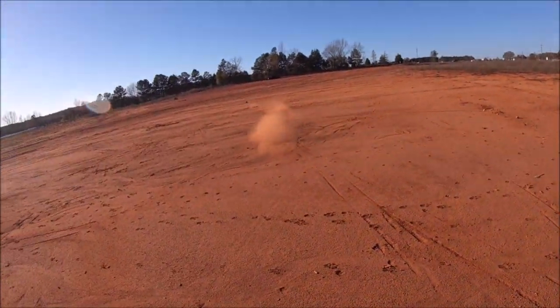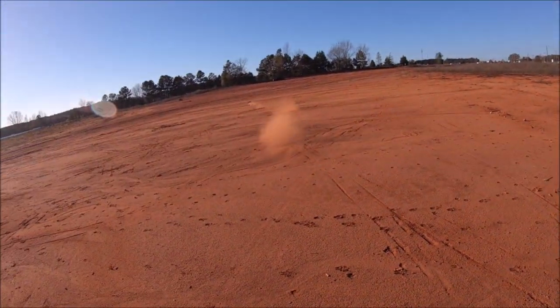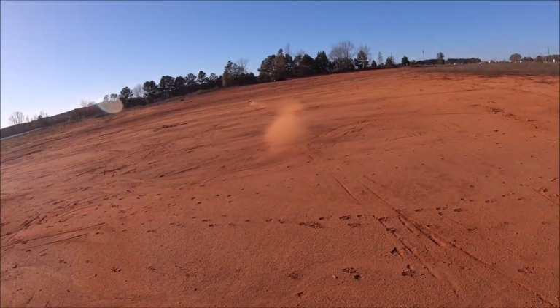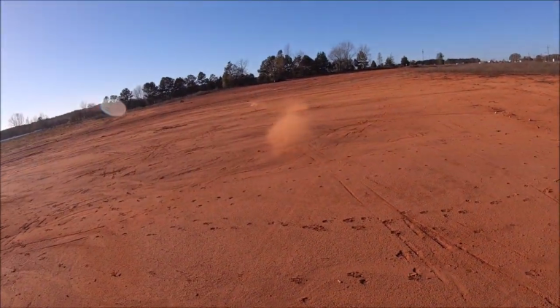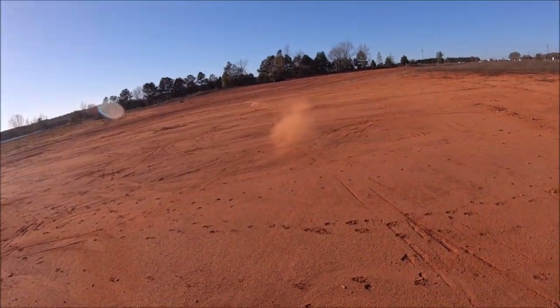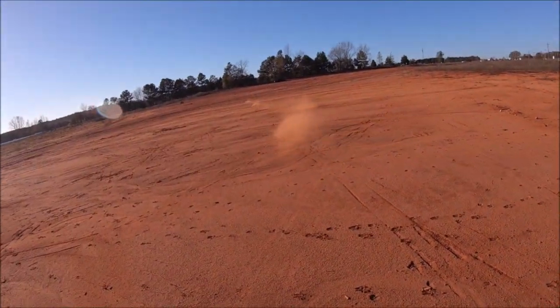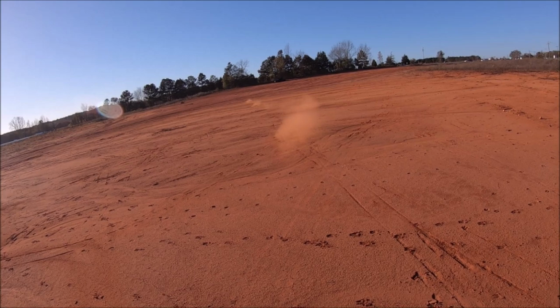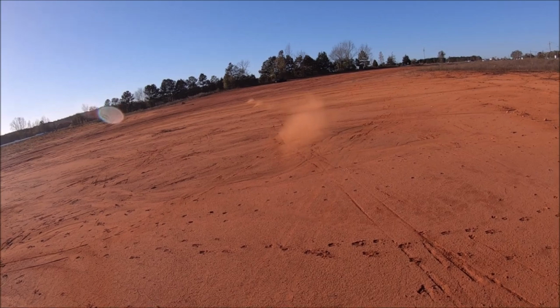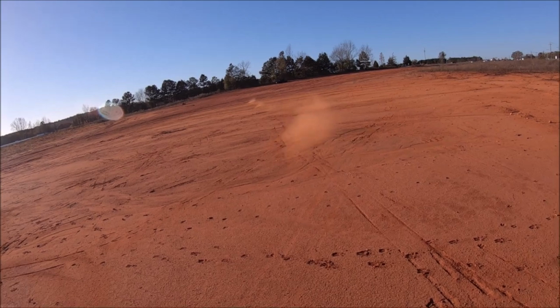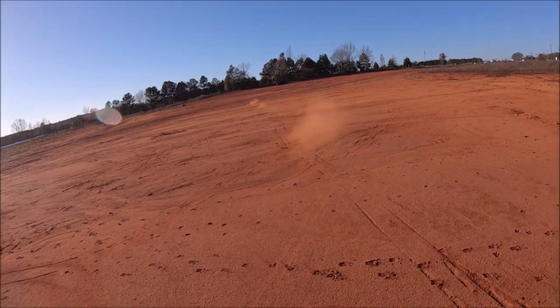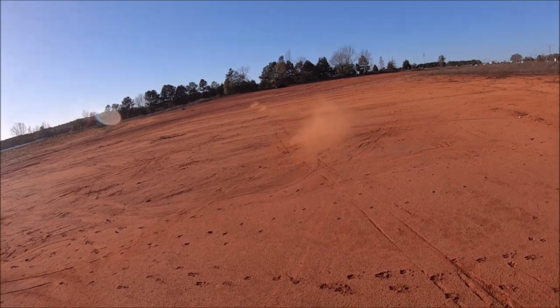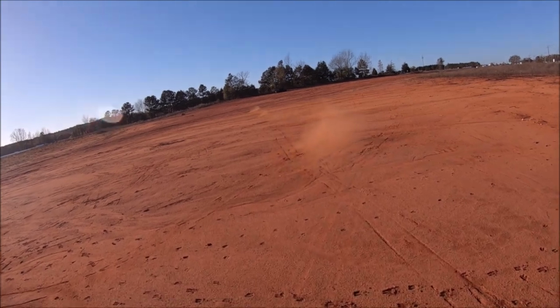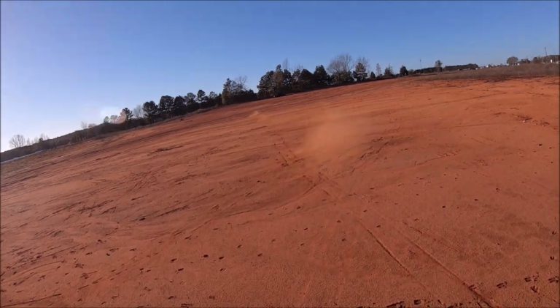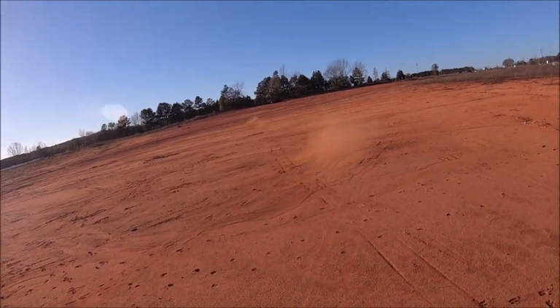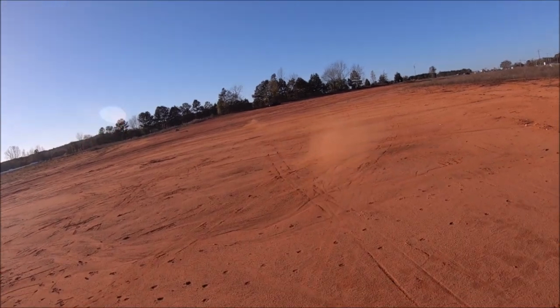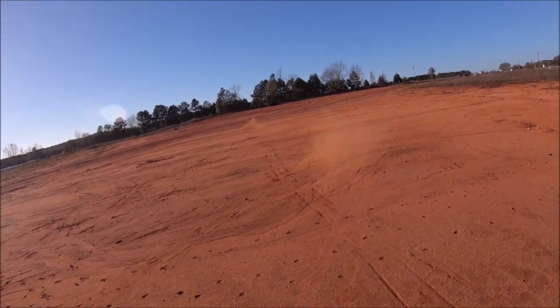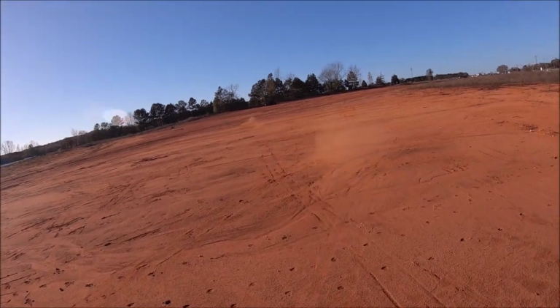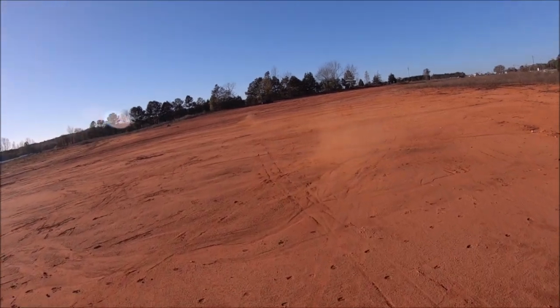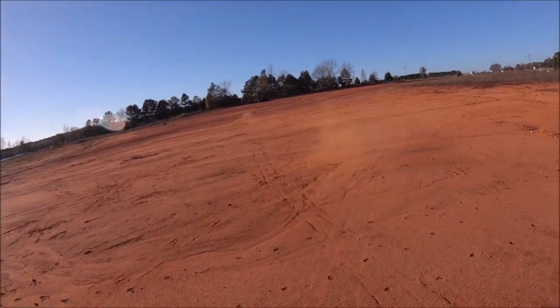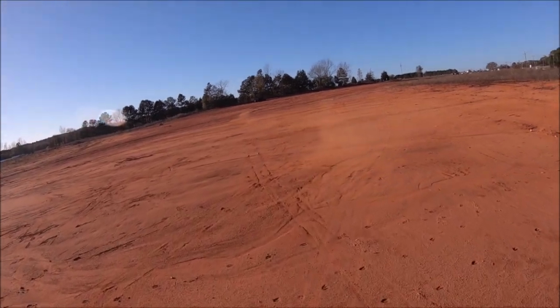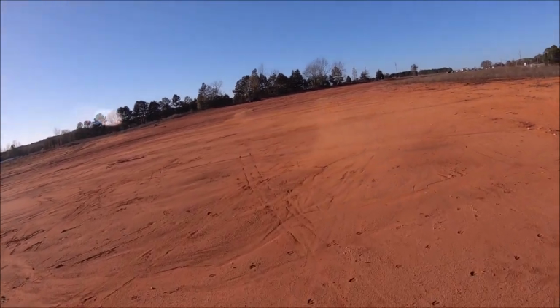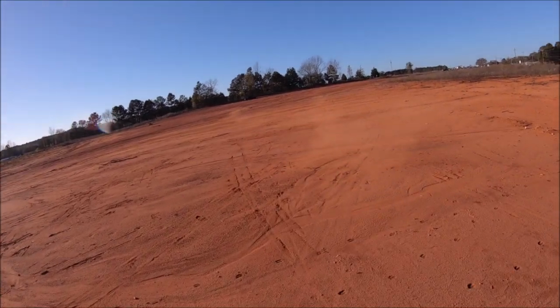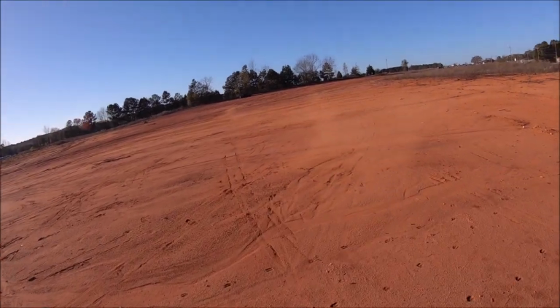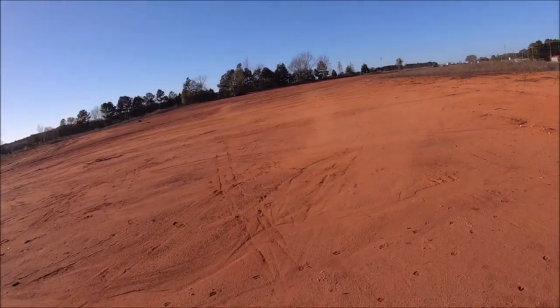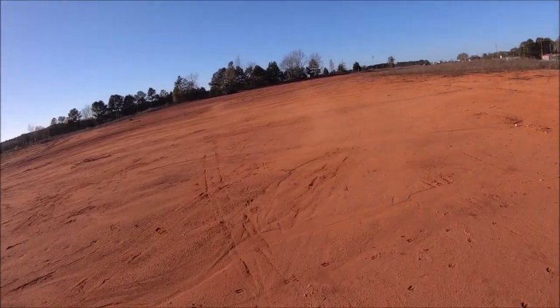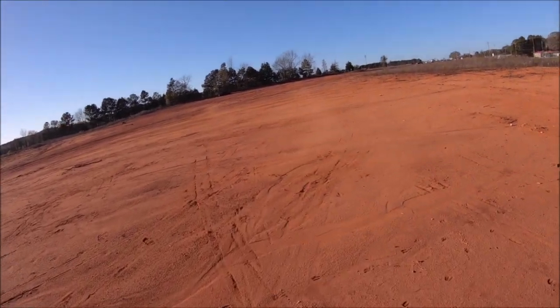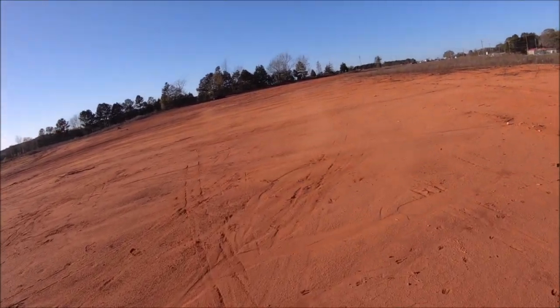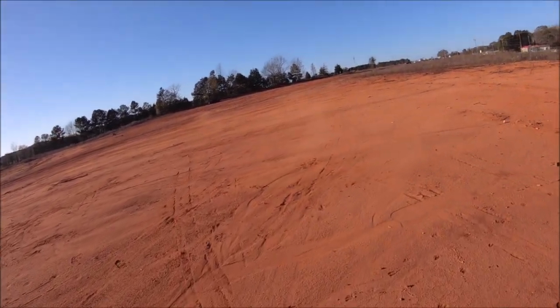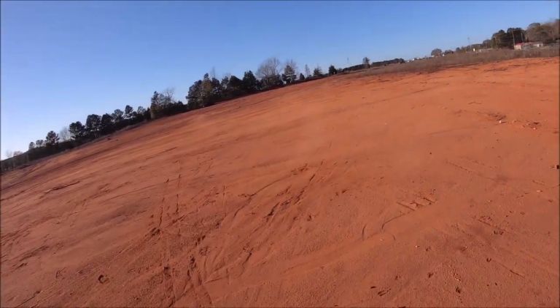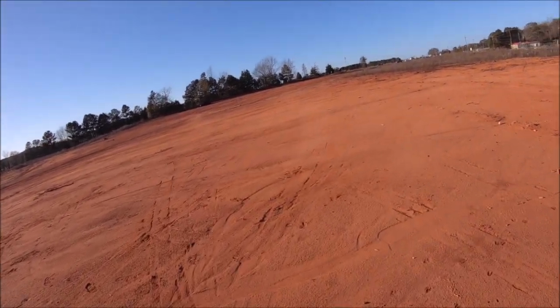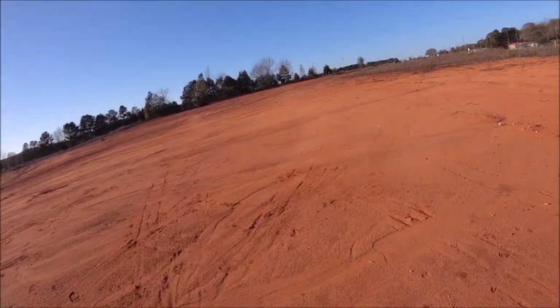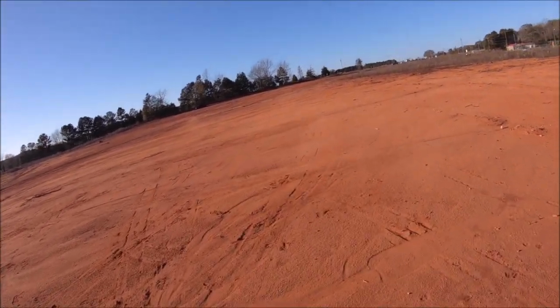This thing is so butter smooth and quiet — it's got such a killer drivetrain on it.